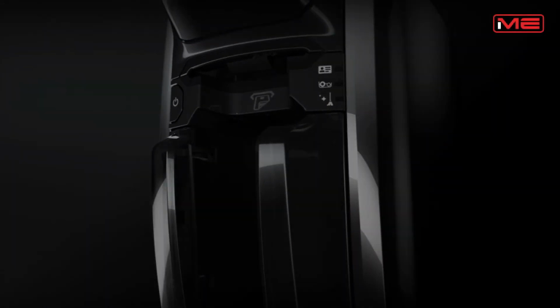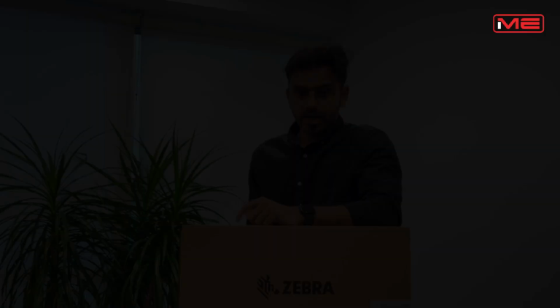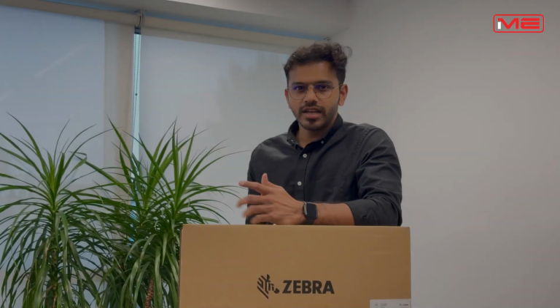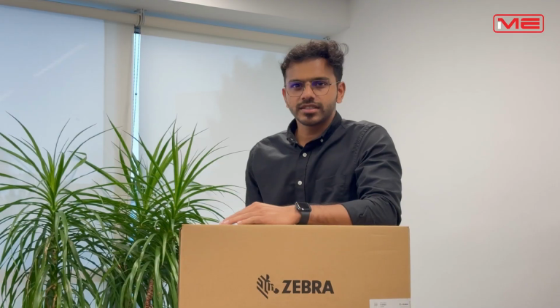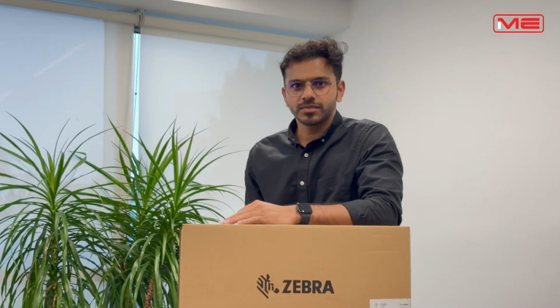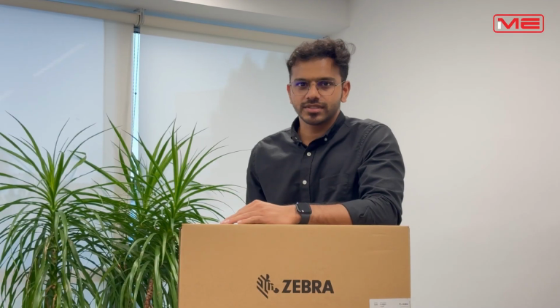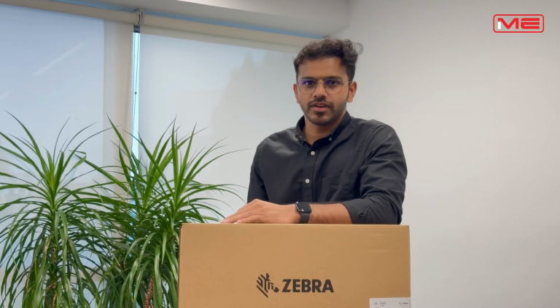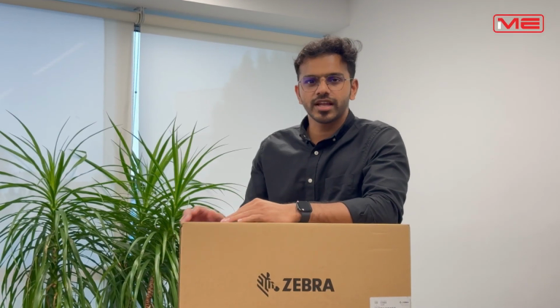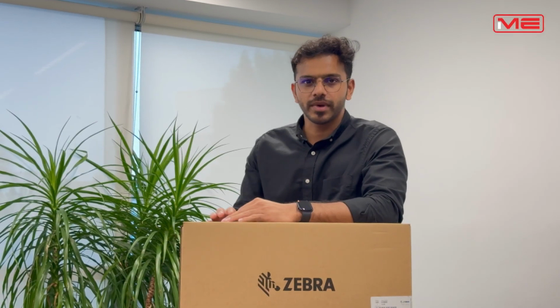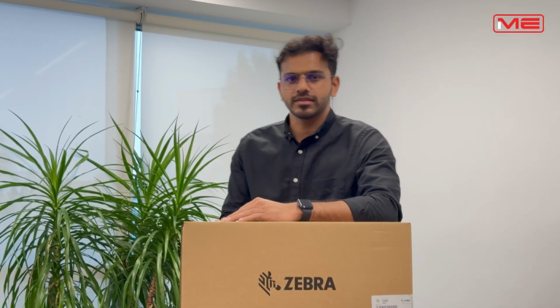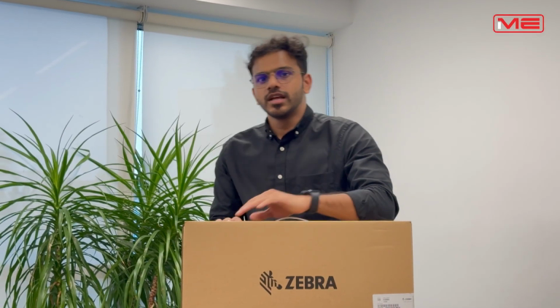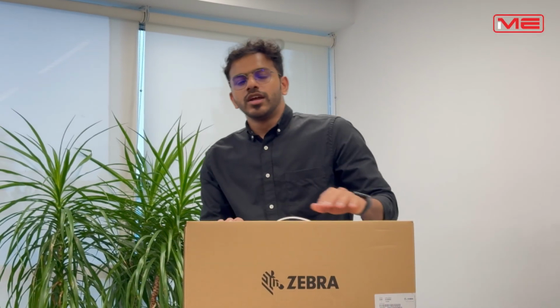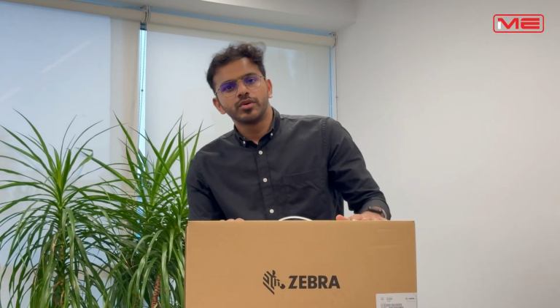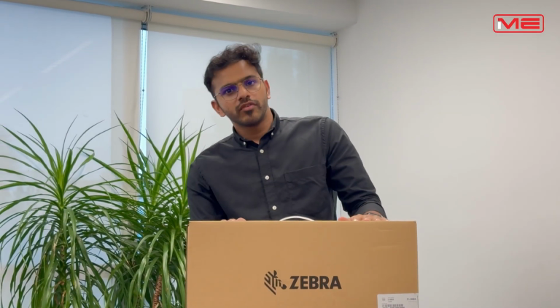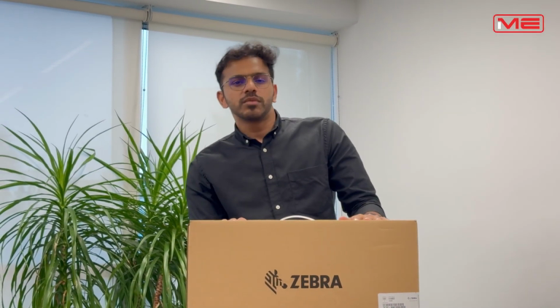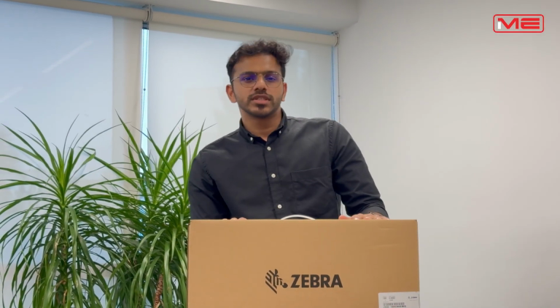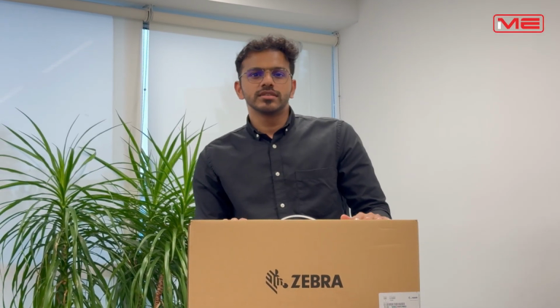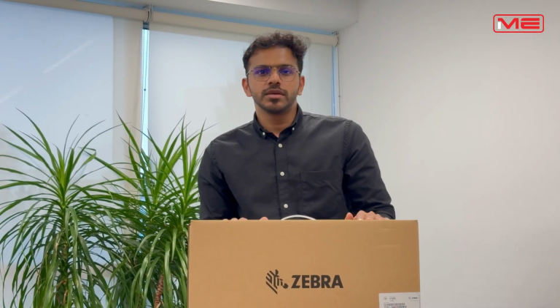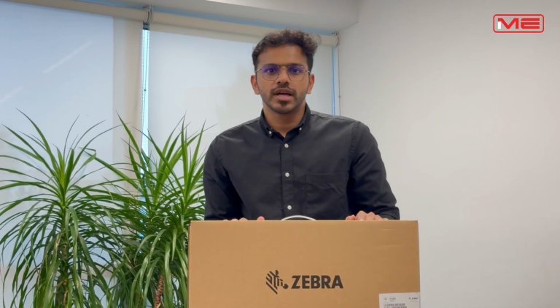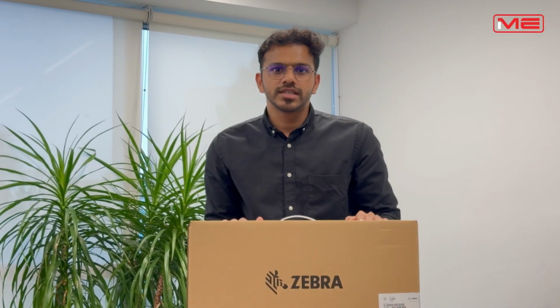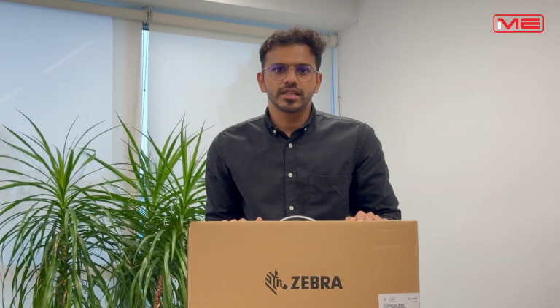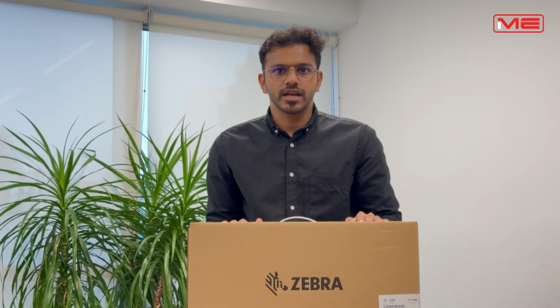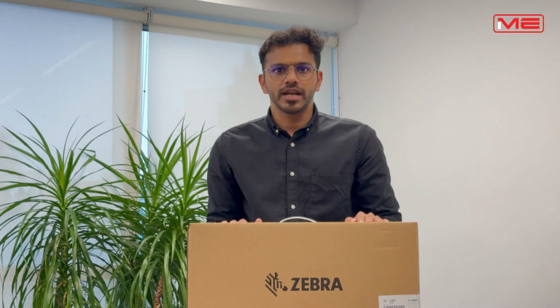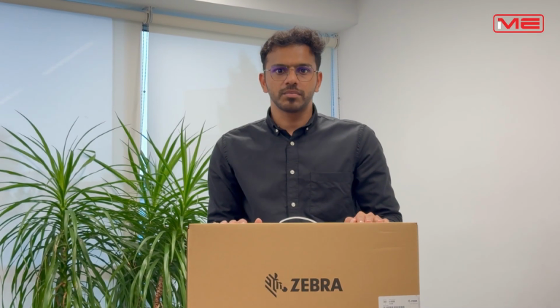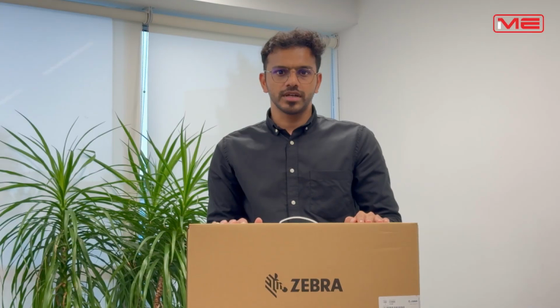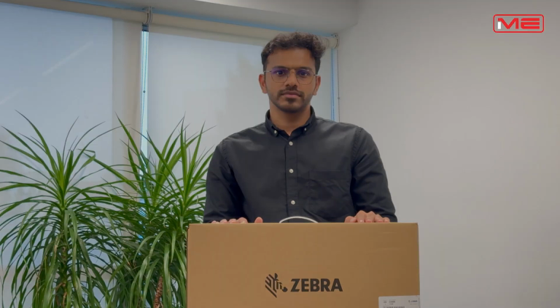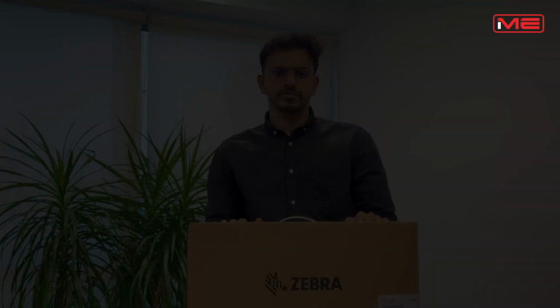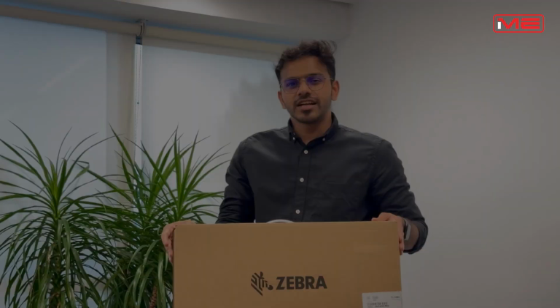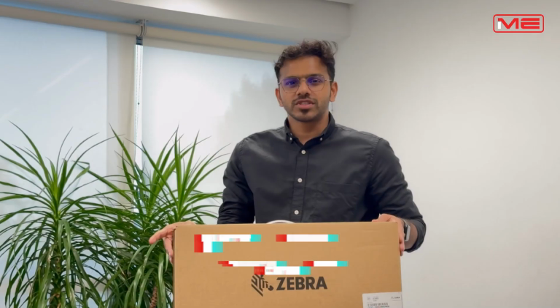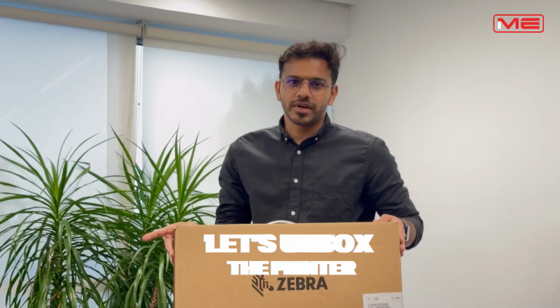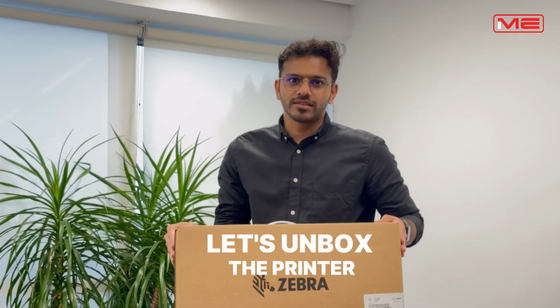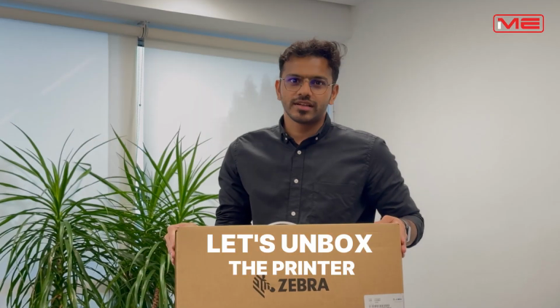Dear customers, welcome back. Today we are unboxing the Zebra ZC300 ID Card Printer. Let's unbox the printer.